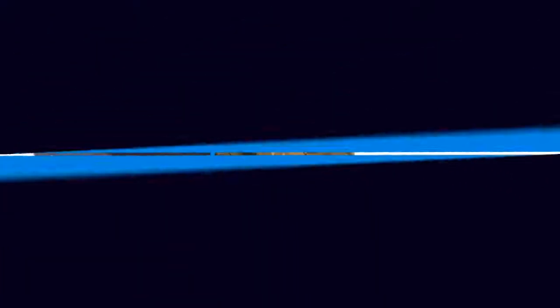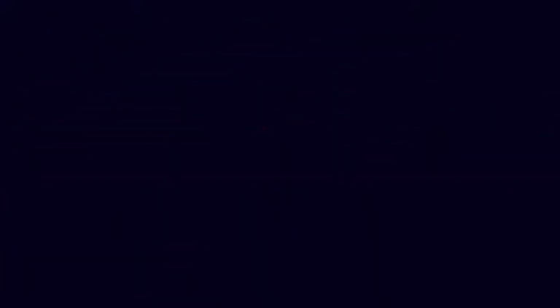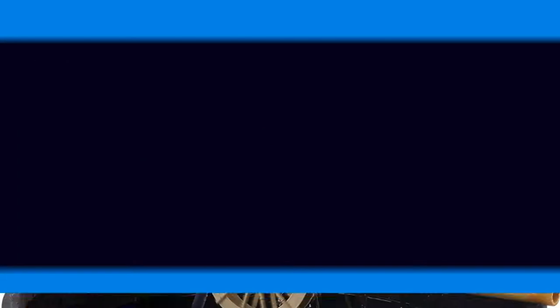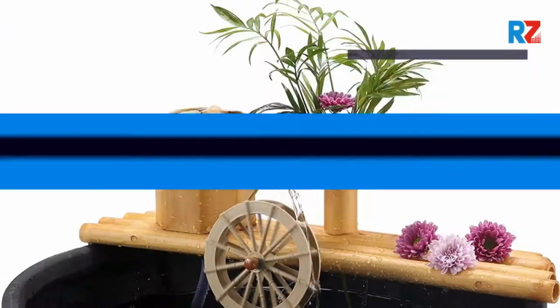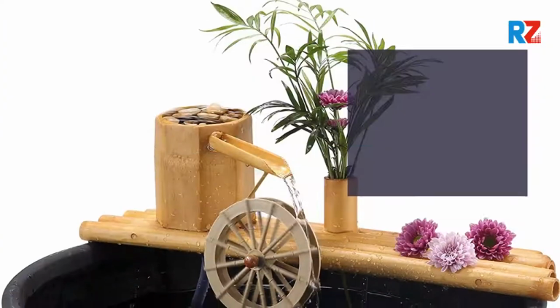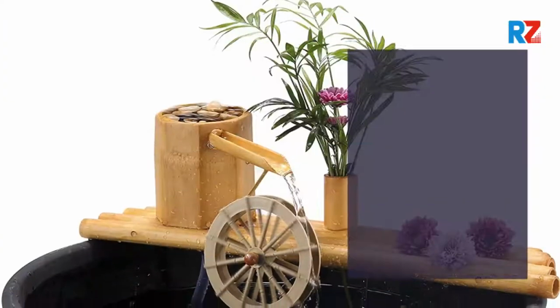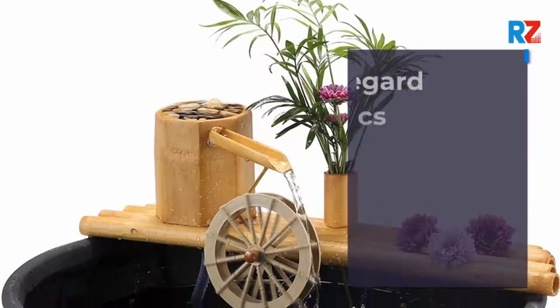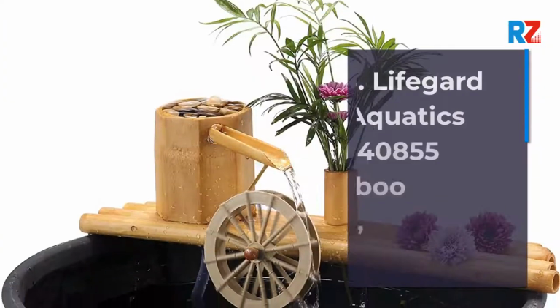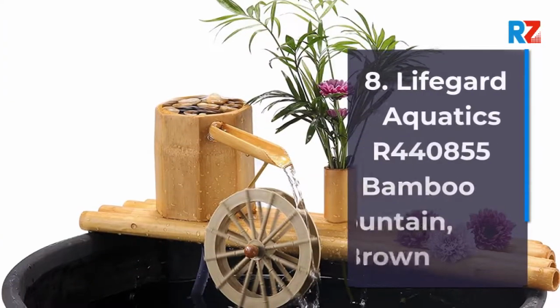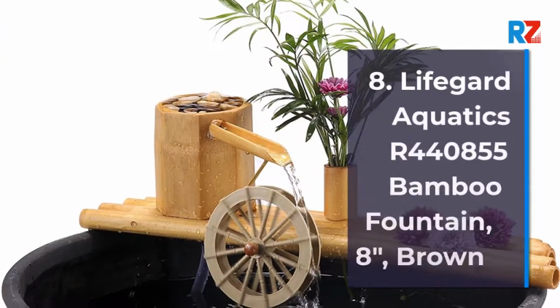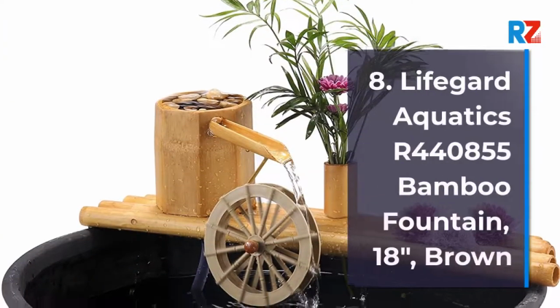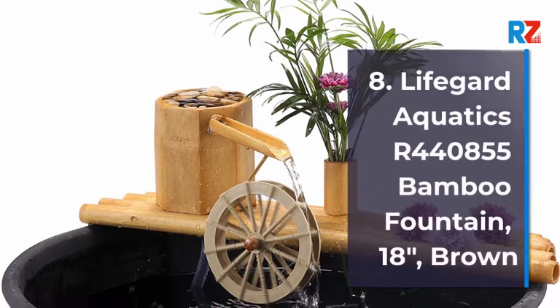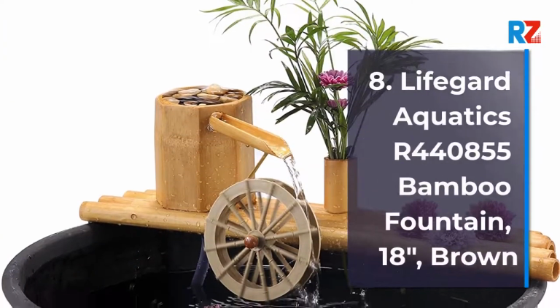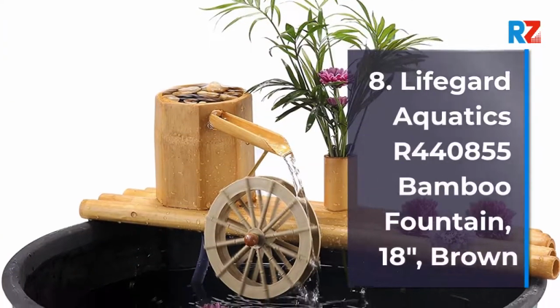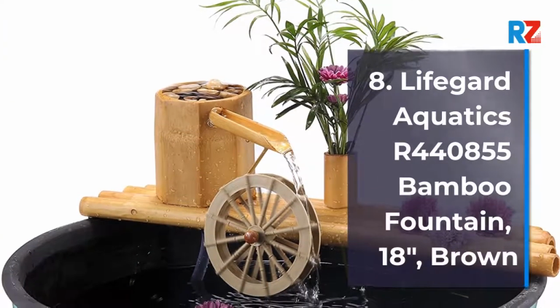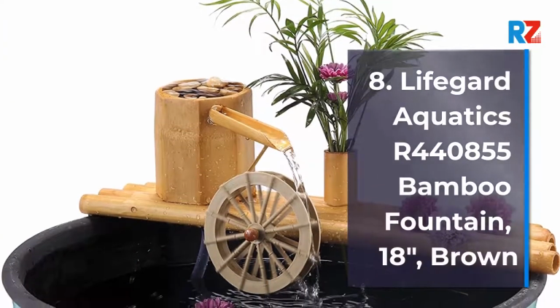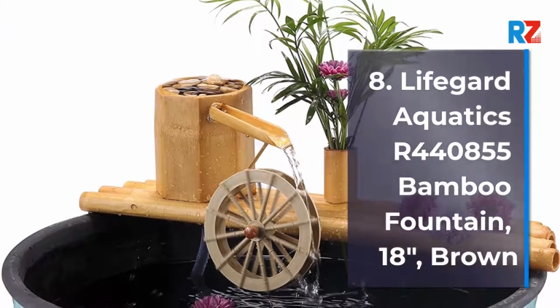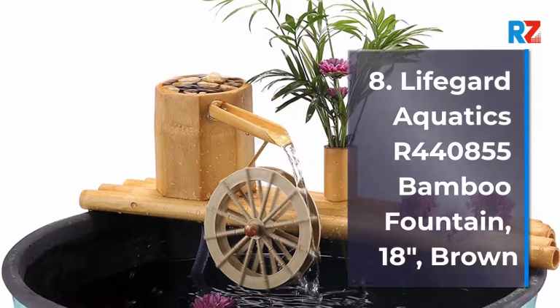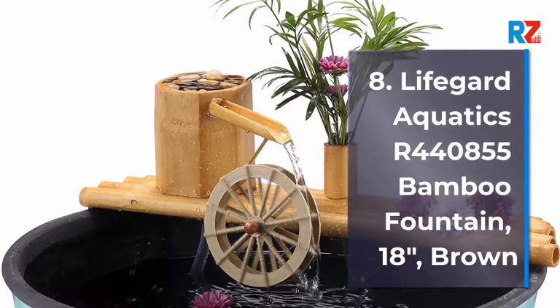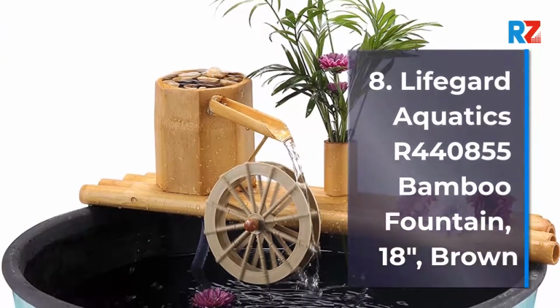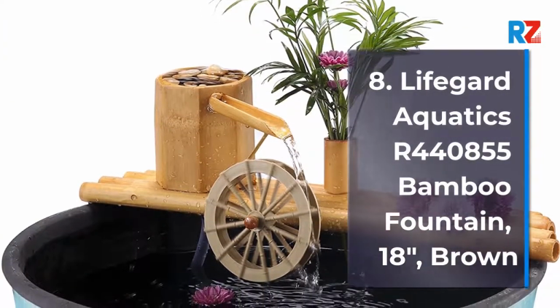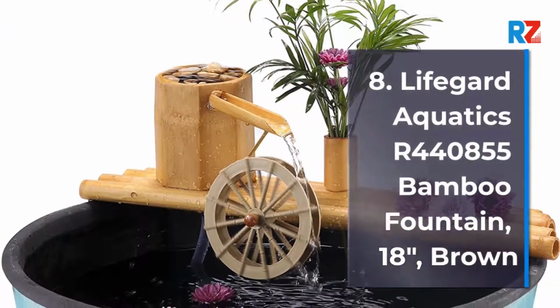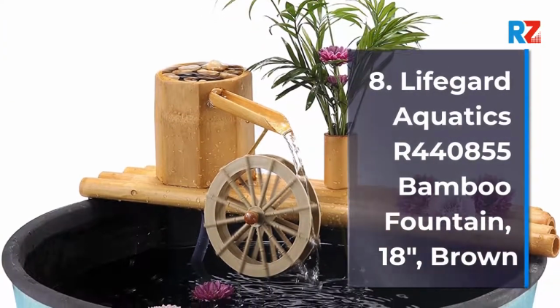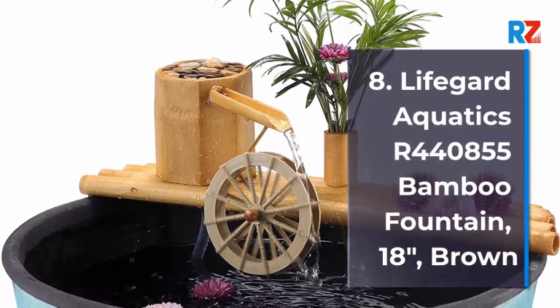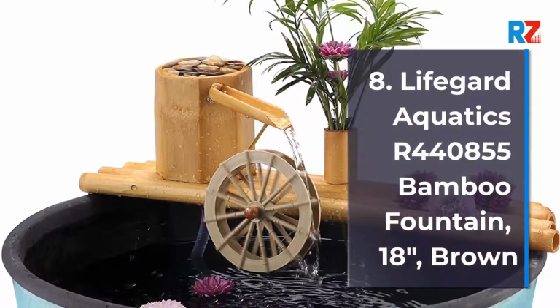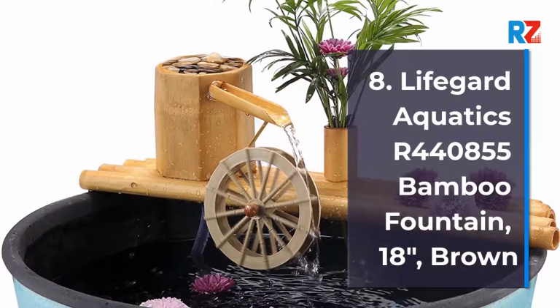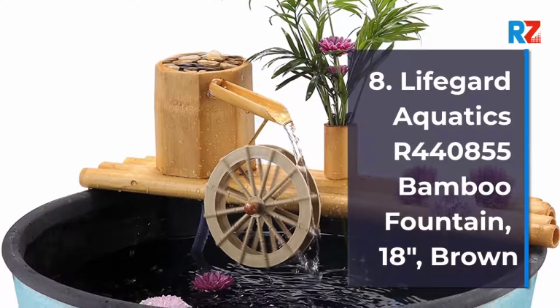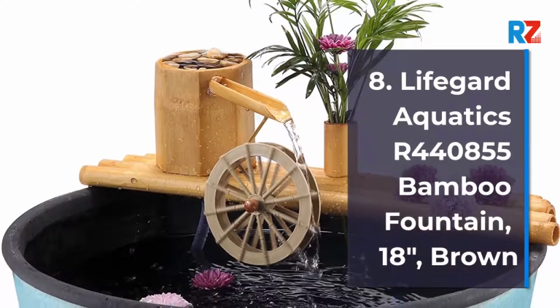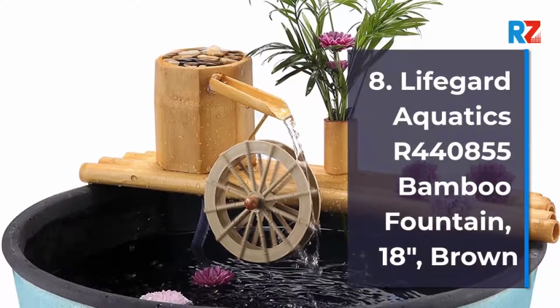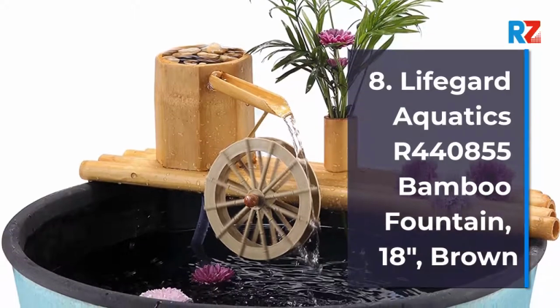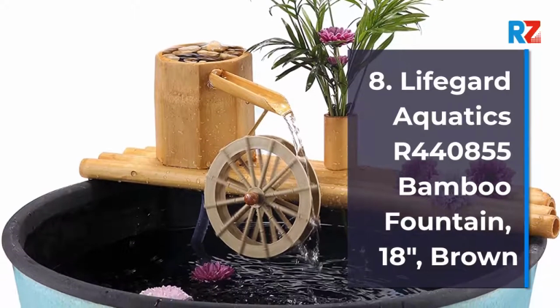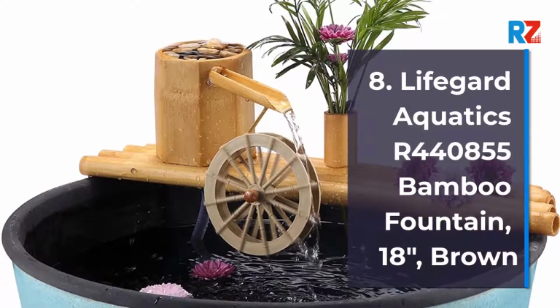8. Lifeguard Aquatics R440855 Bamboo Fountain, 18-Inches, Brown.